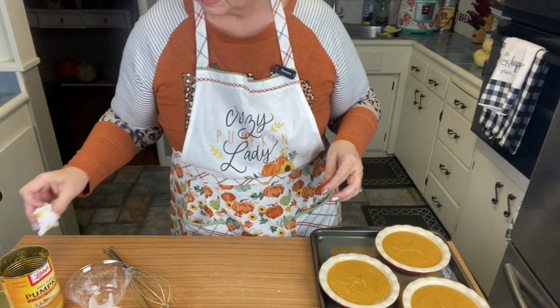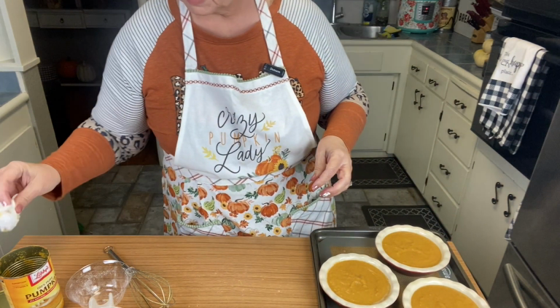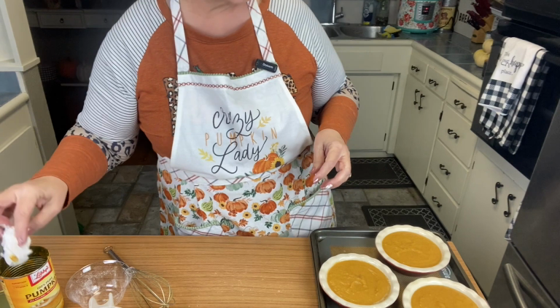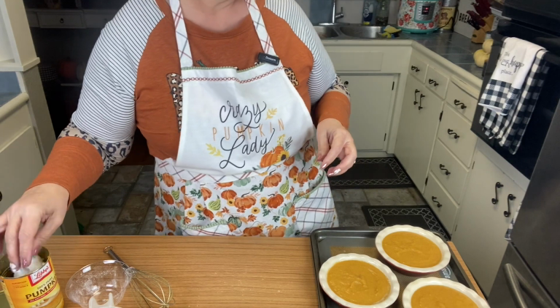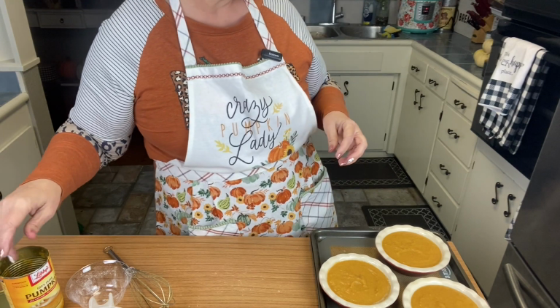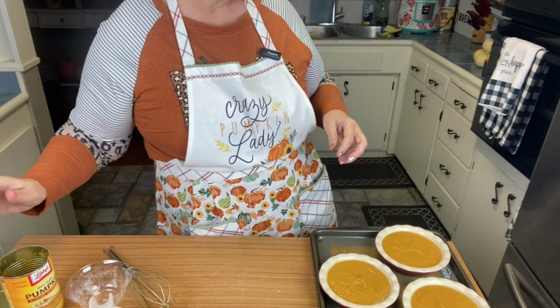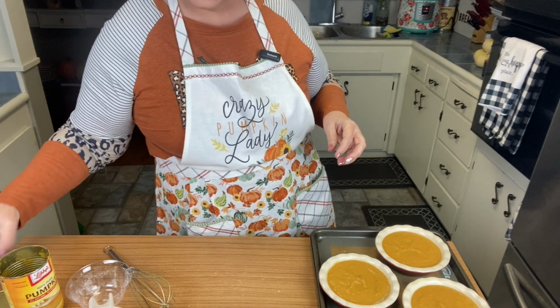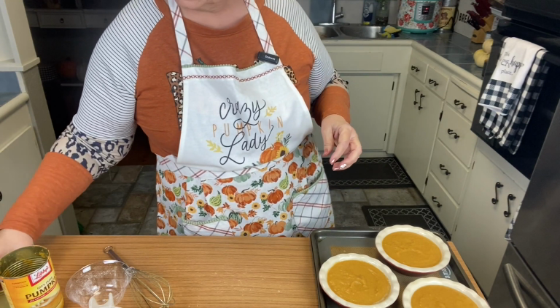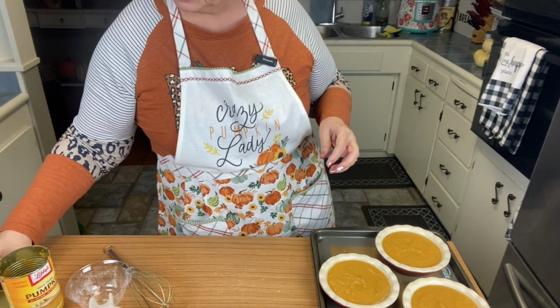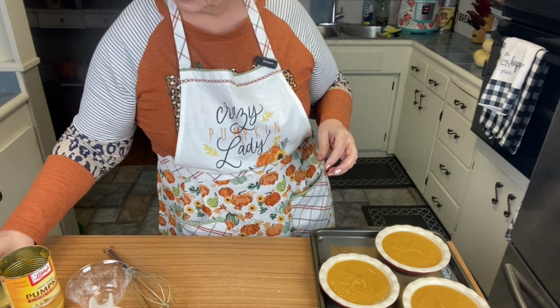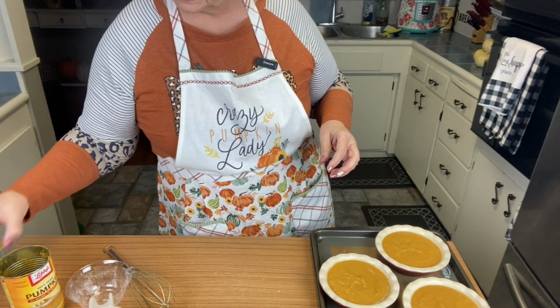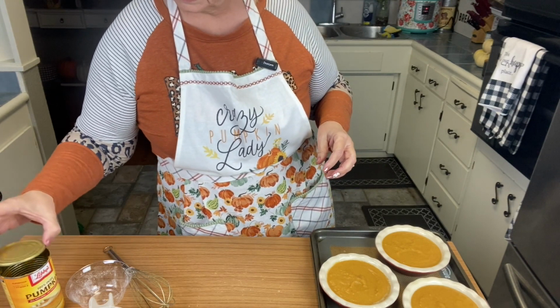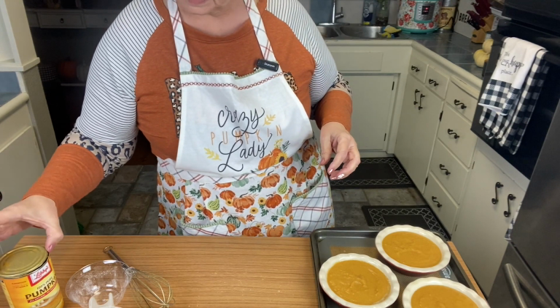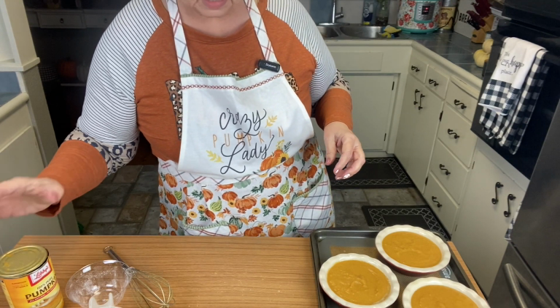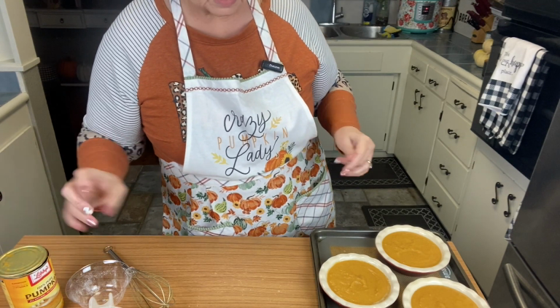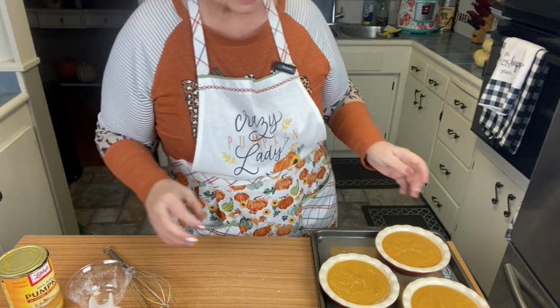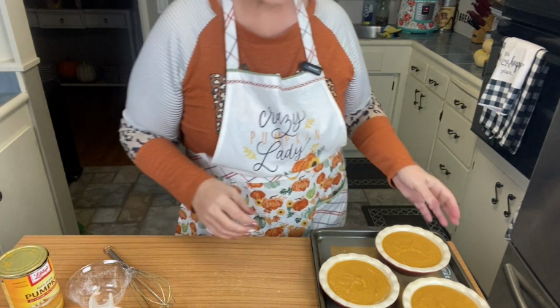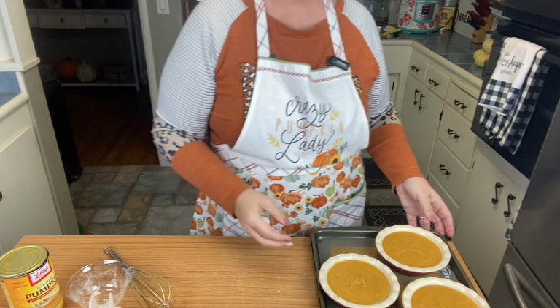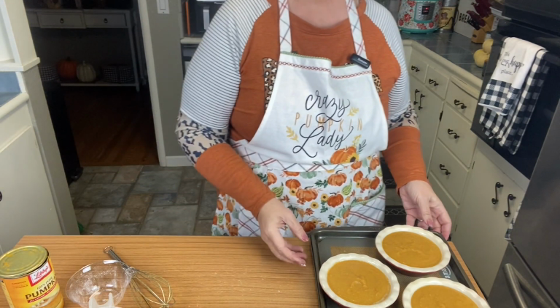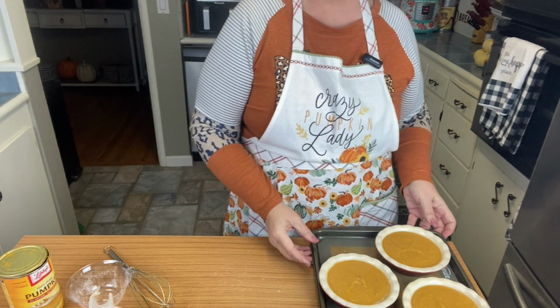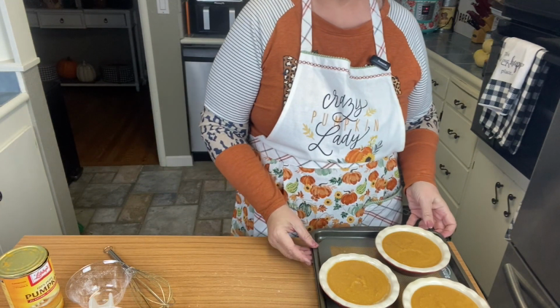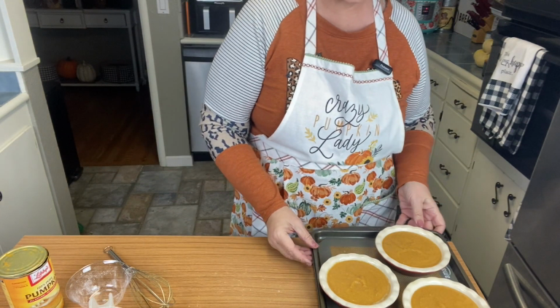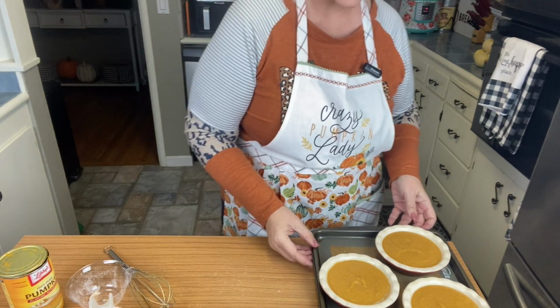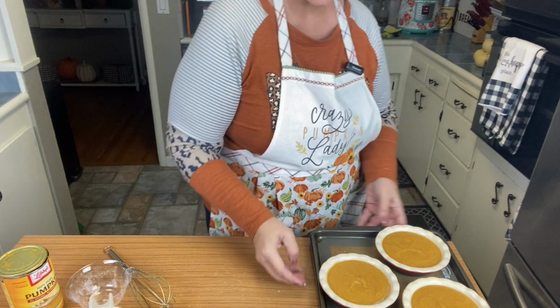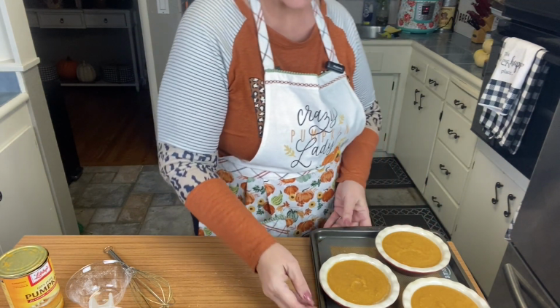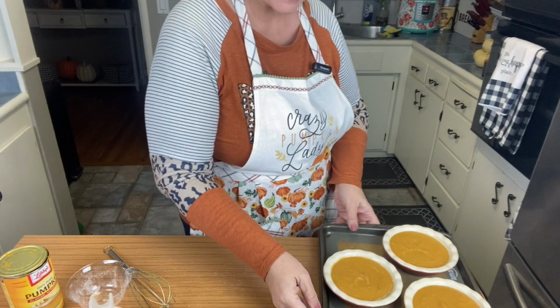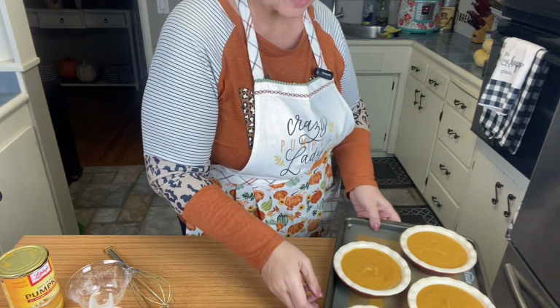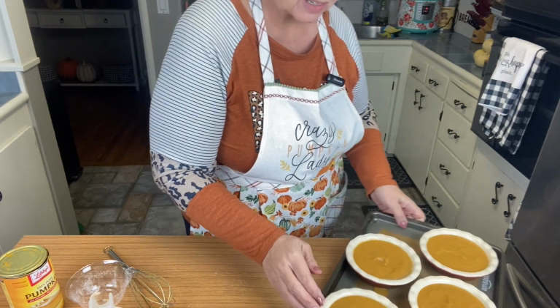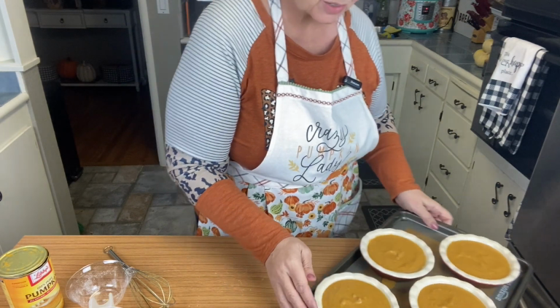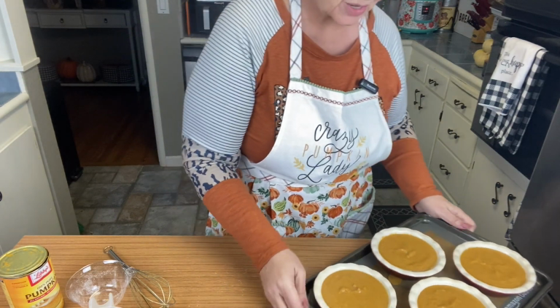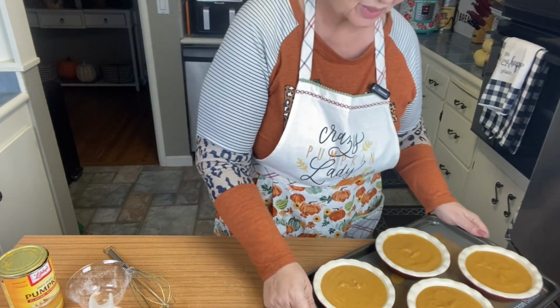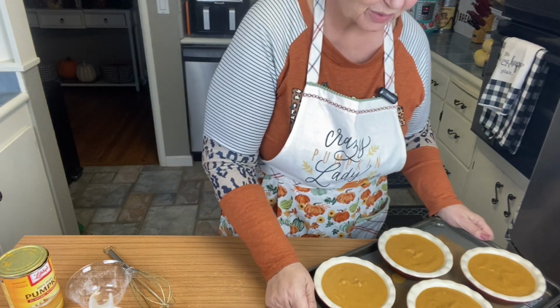My oven is preheated, so we're going to go ahead and put these in. This is how they look — they're so cute!